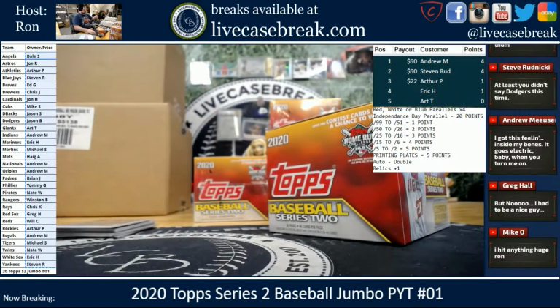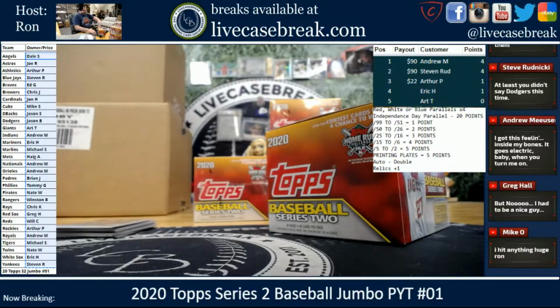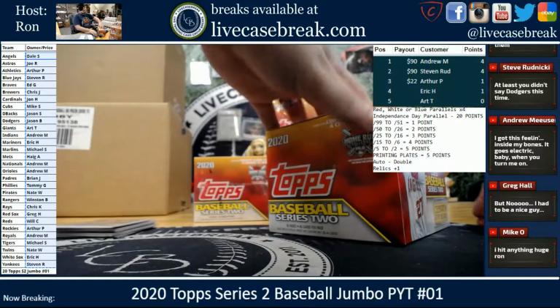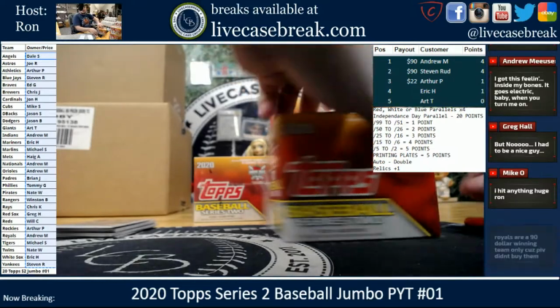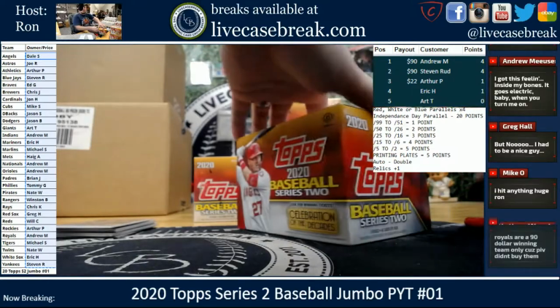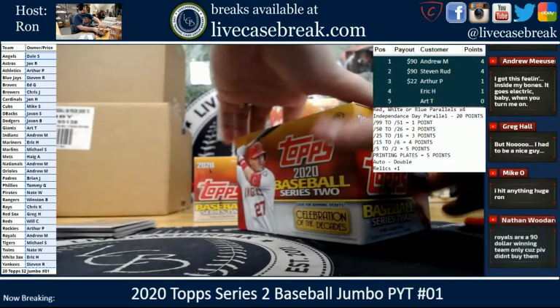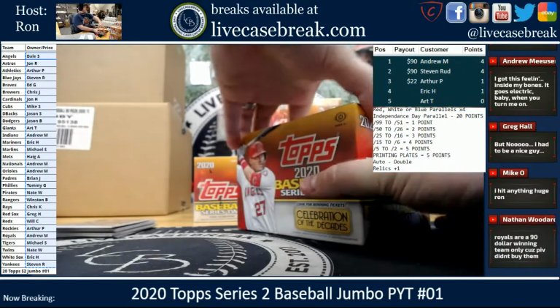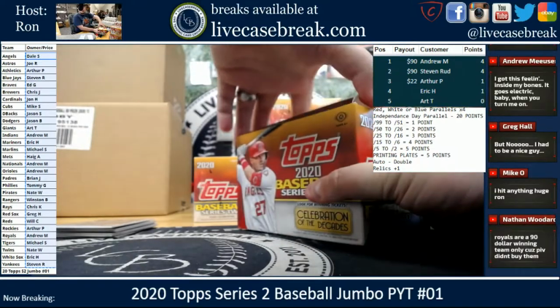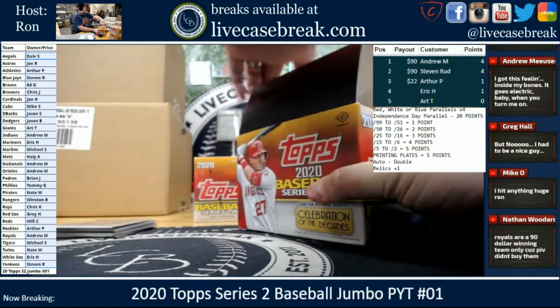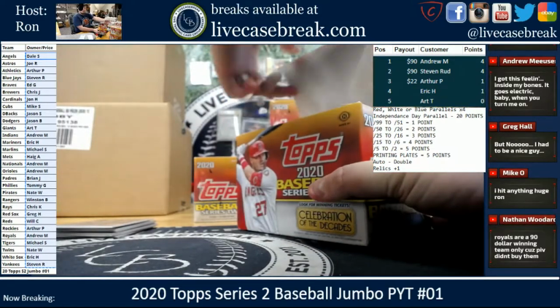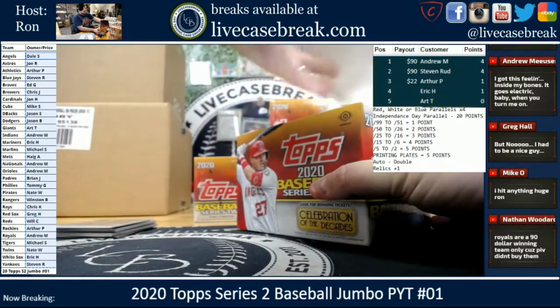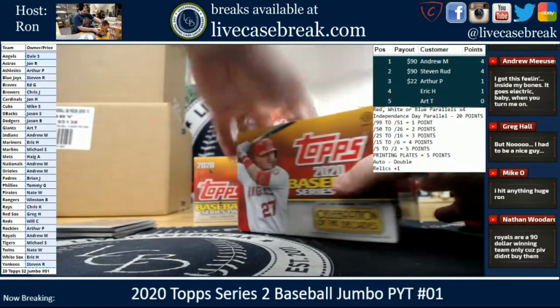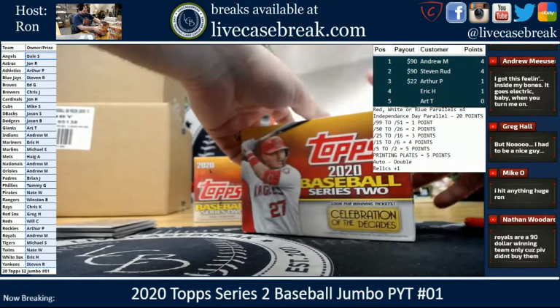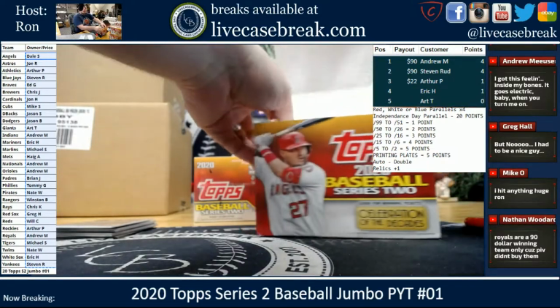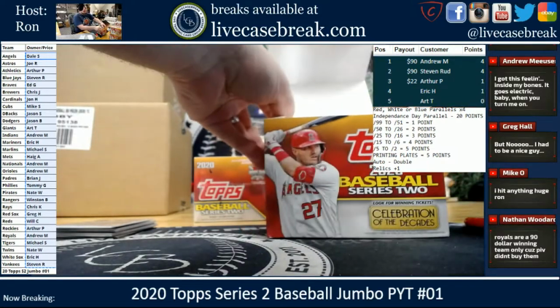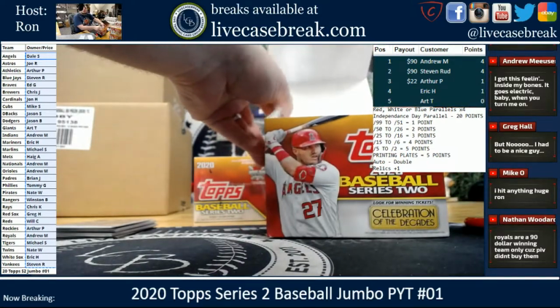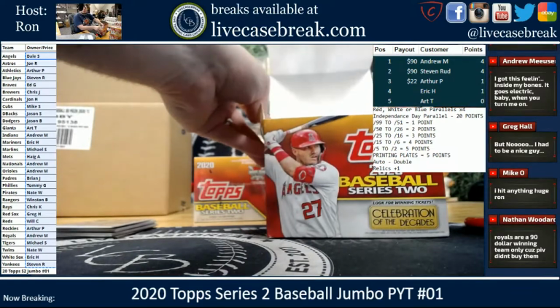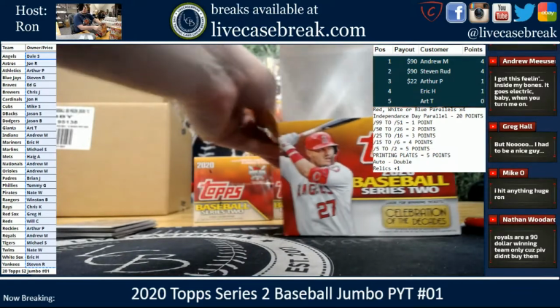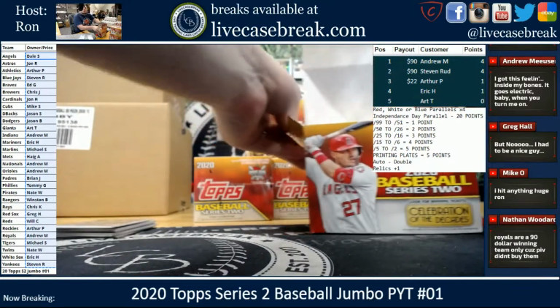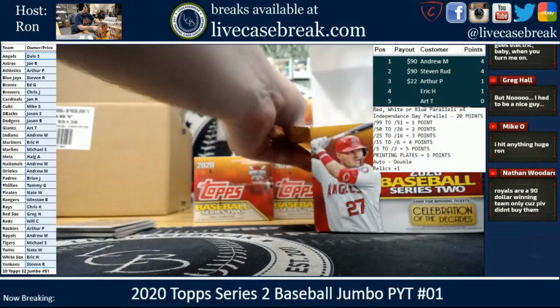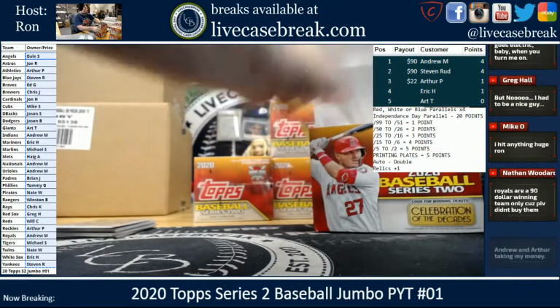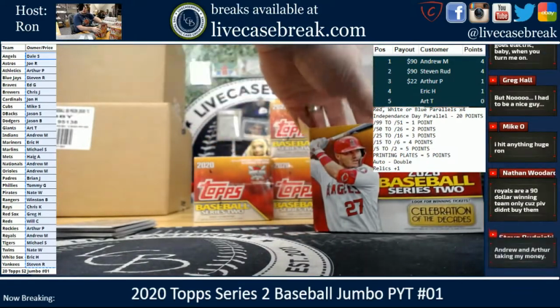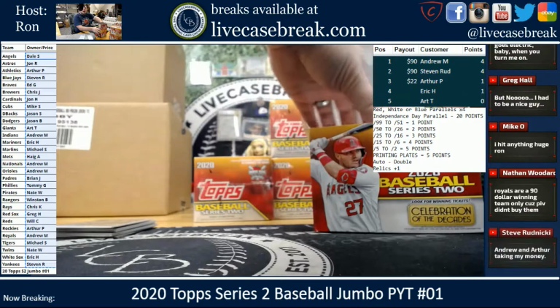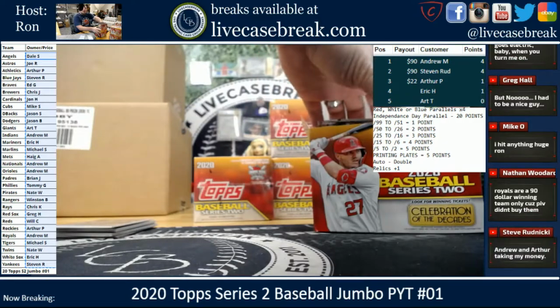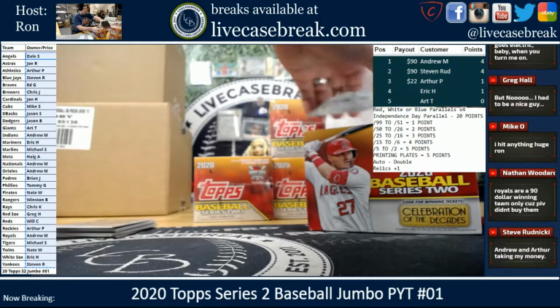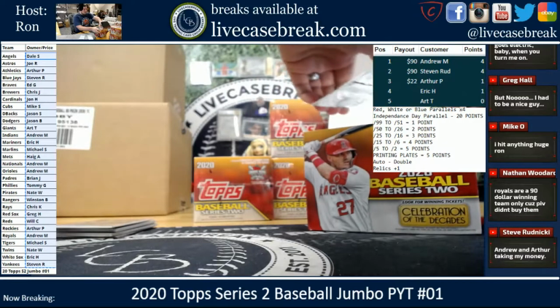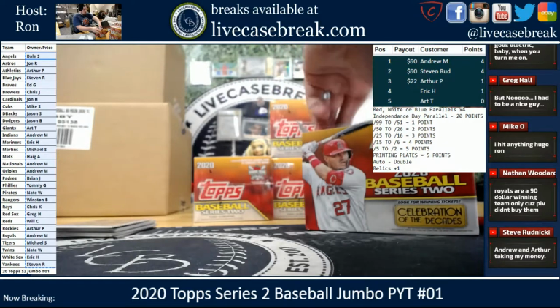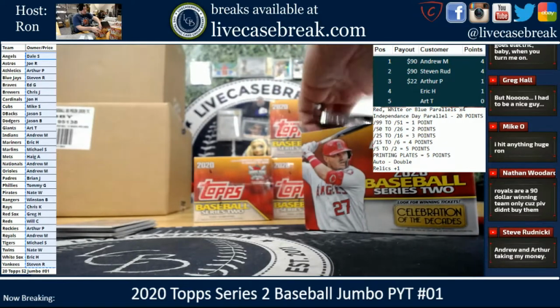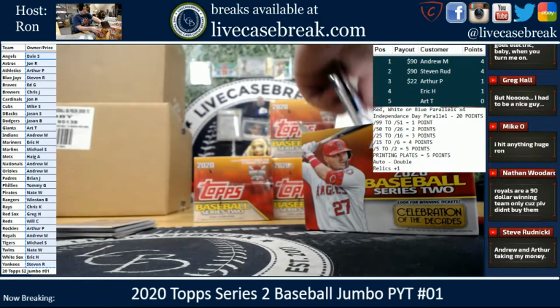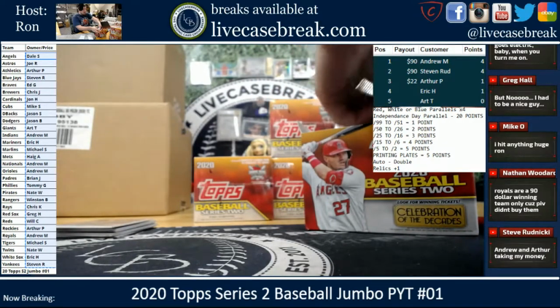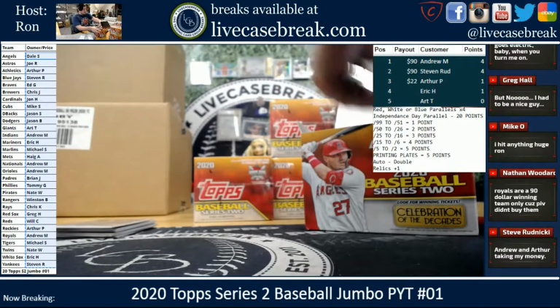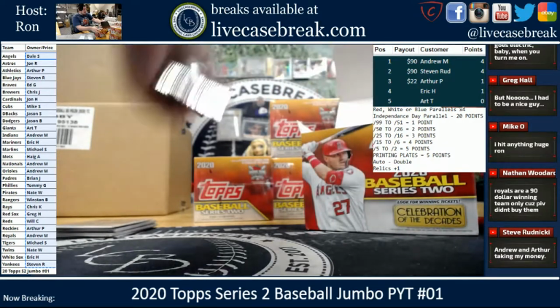We're not on yours yet, Mike-O, so you've got them — you're in Hobby. This one's the Jumbo Break. Hobby will be next.